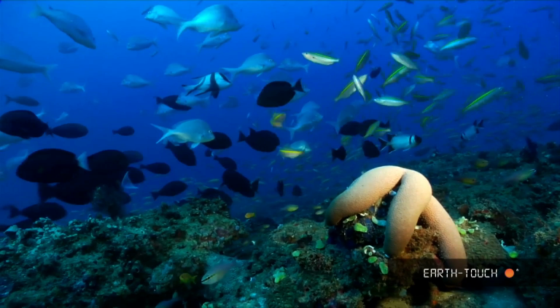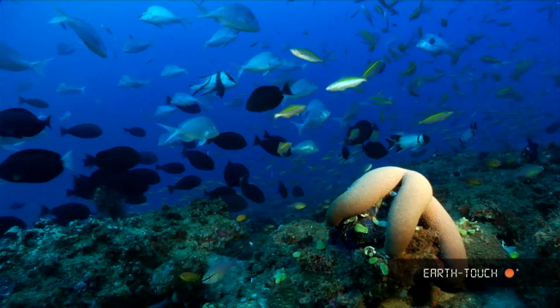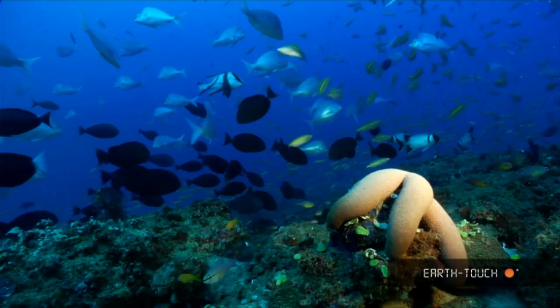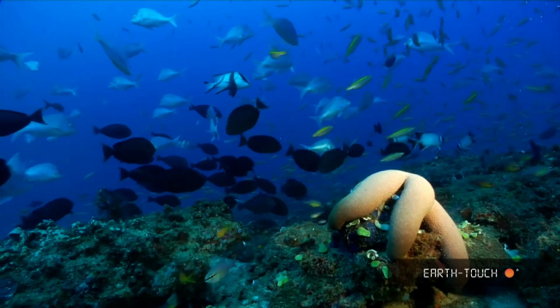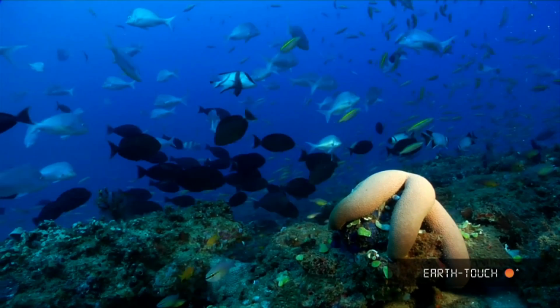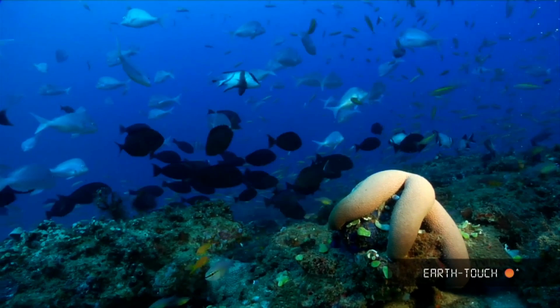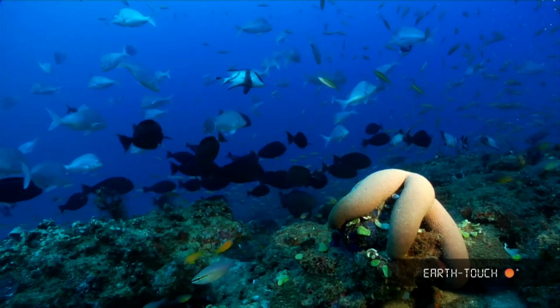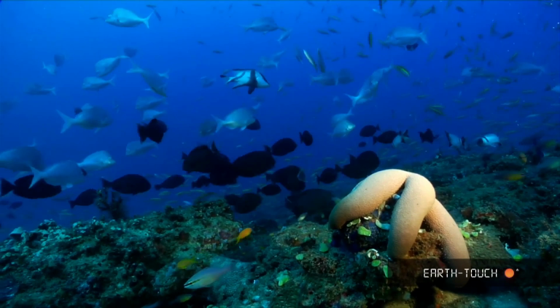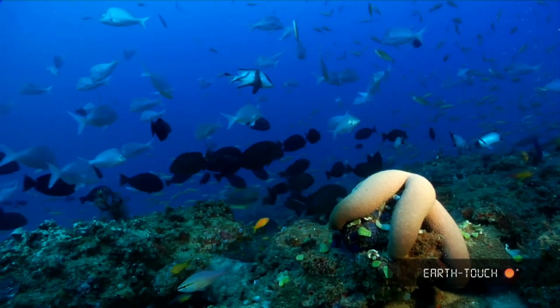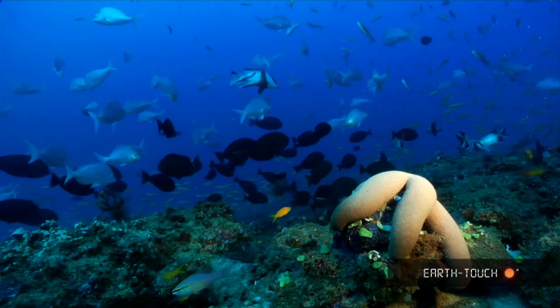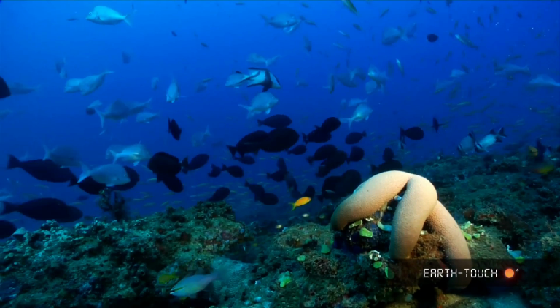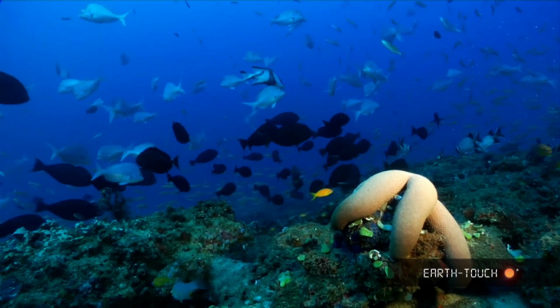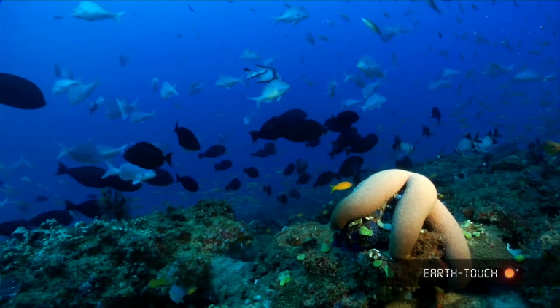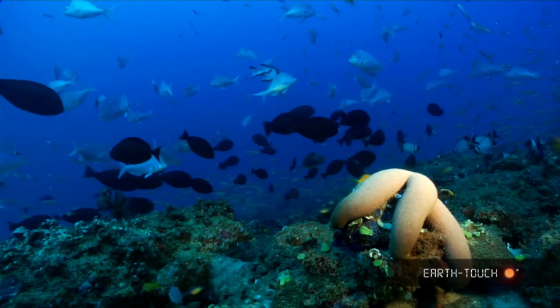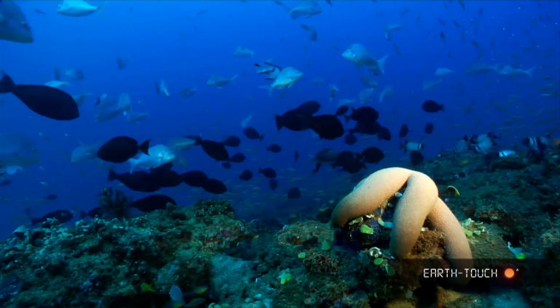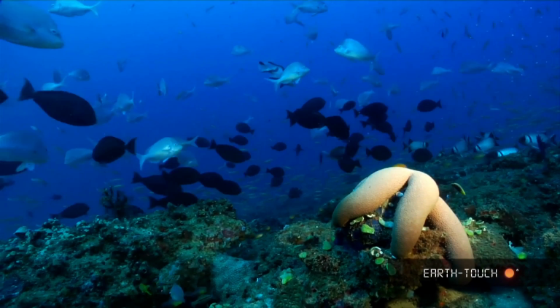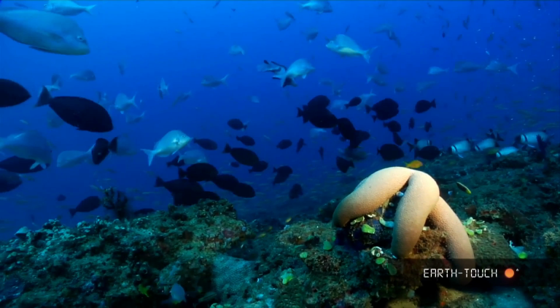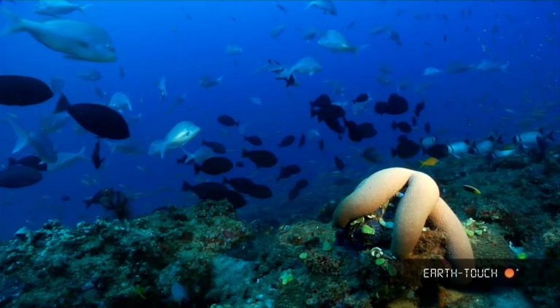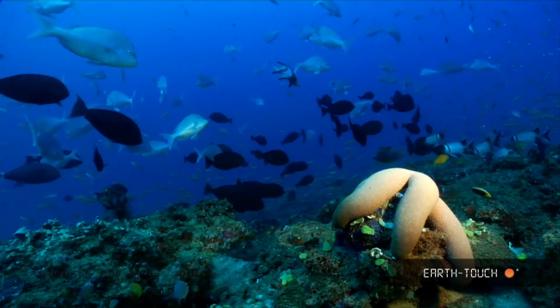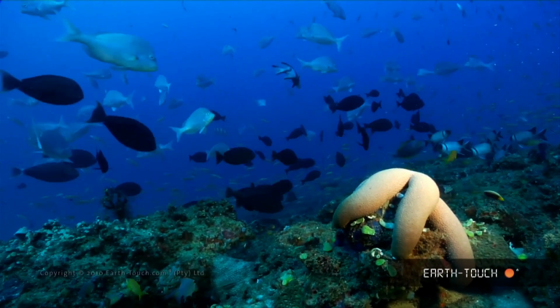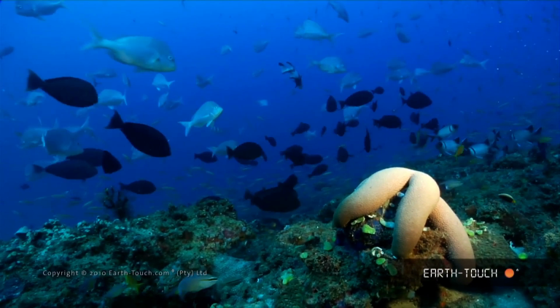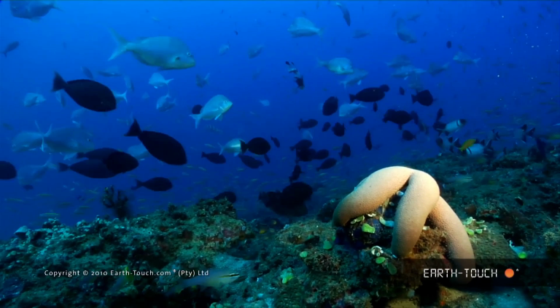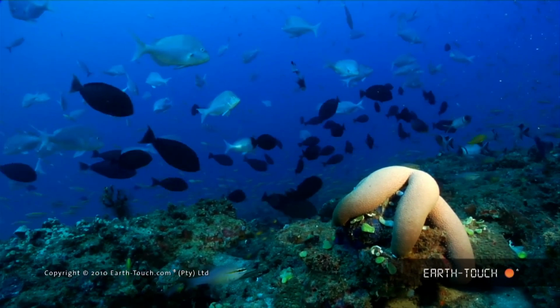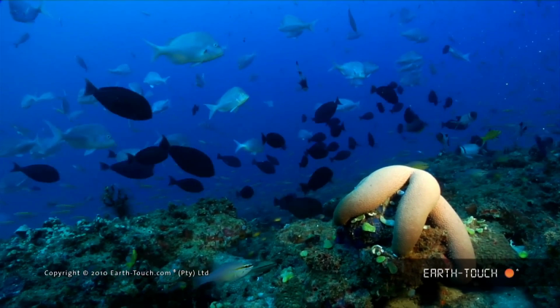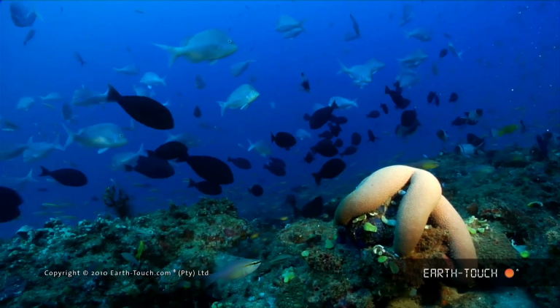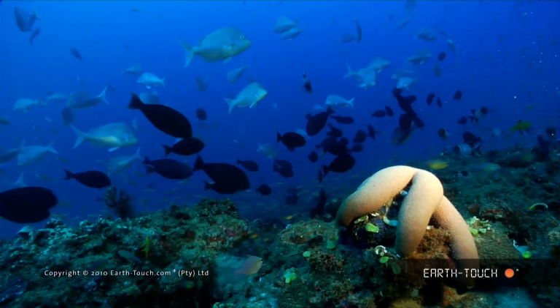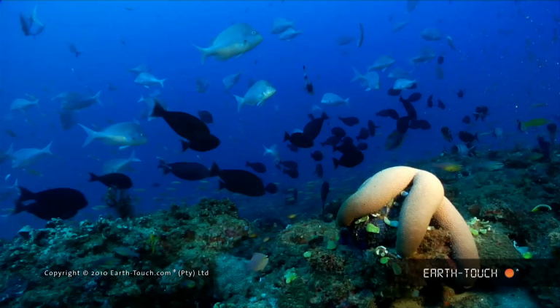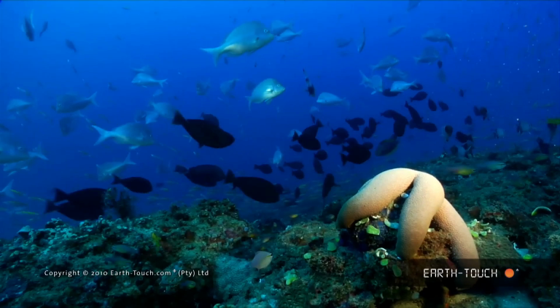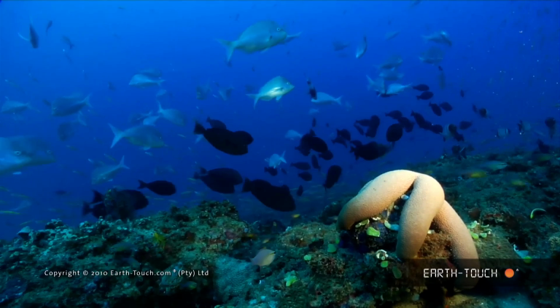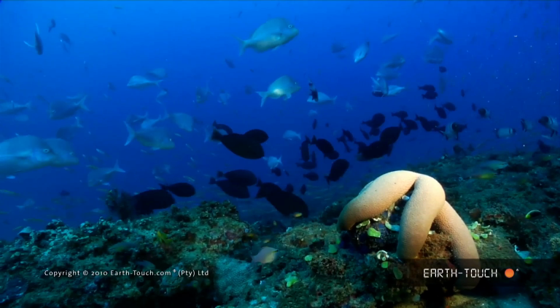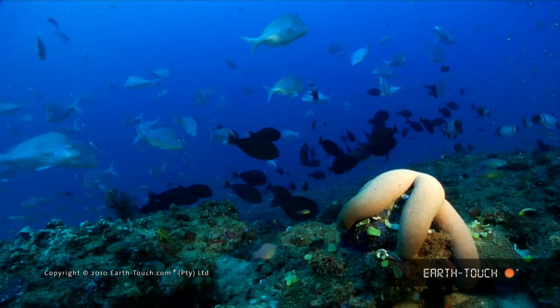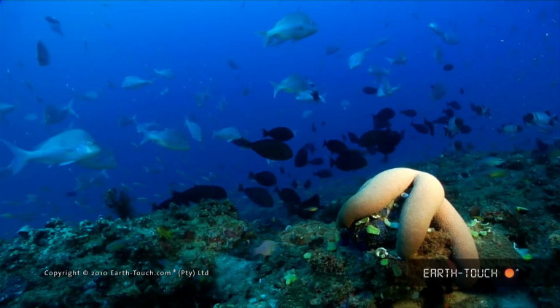We have surgeon fish as well as a lot of slinger, the largest silver fish, and these fish can be up to 30 years old.